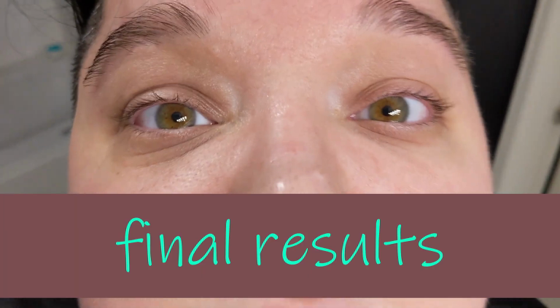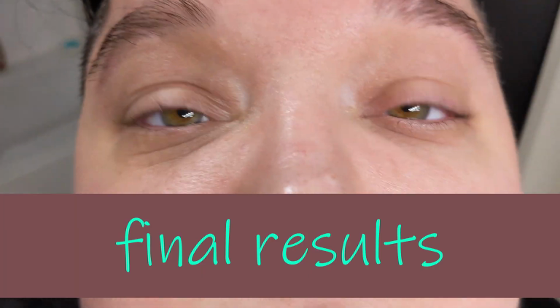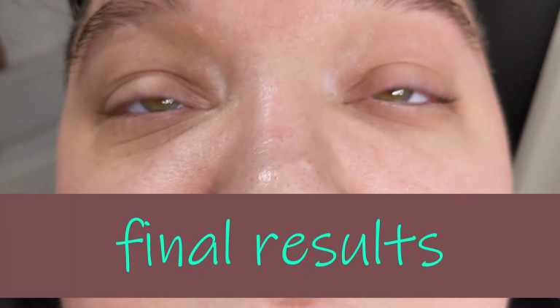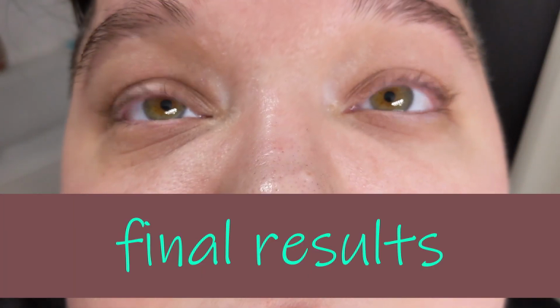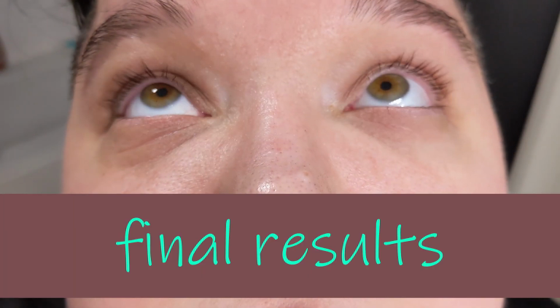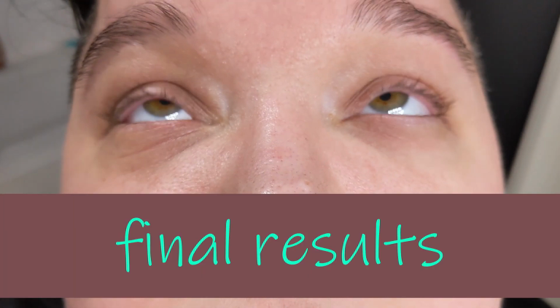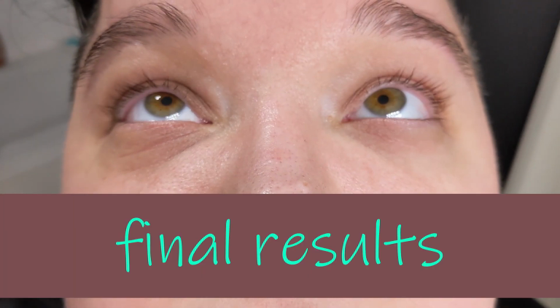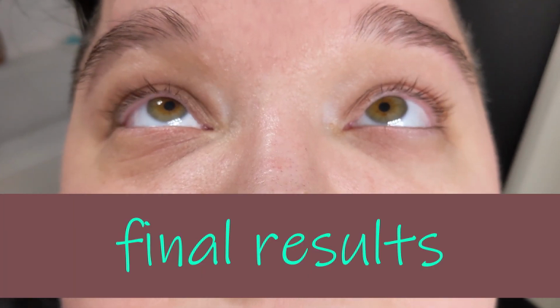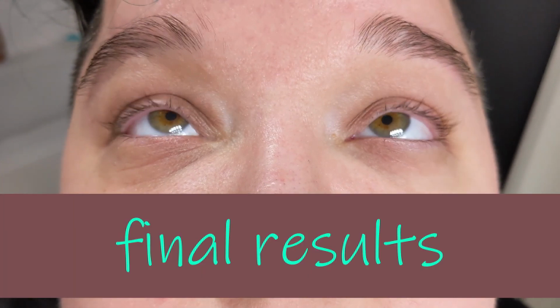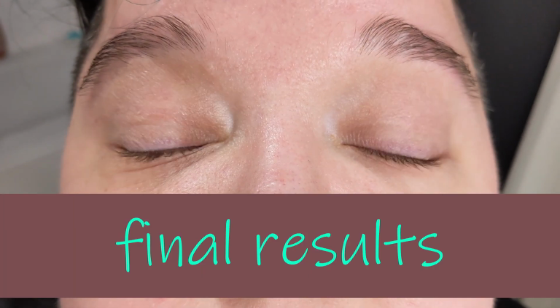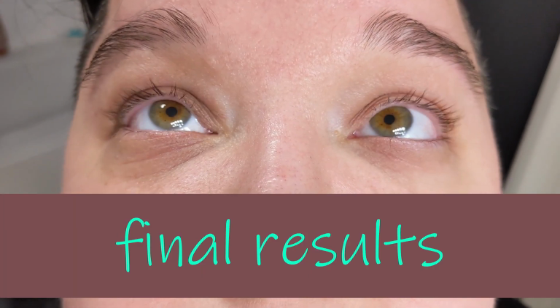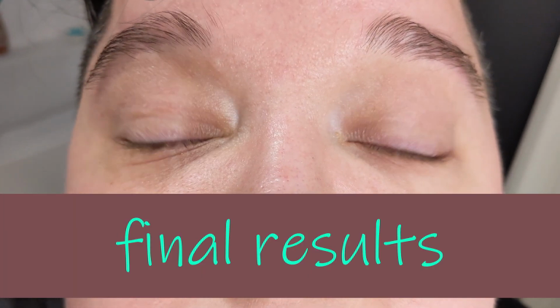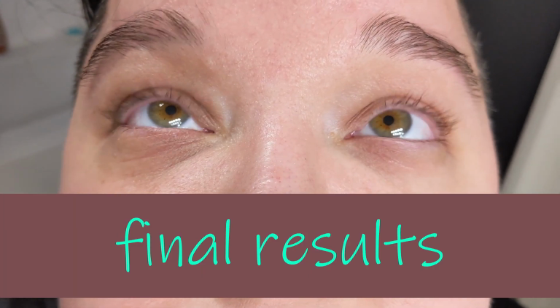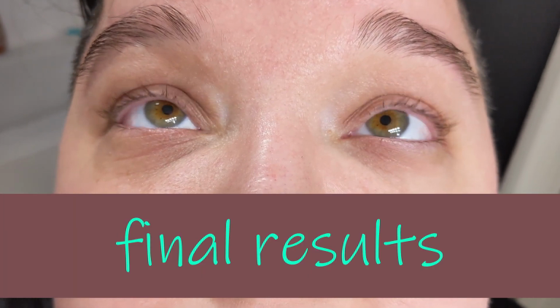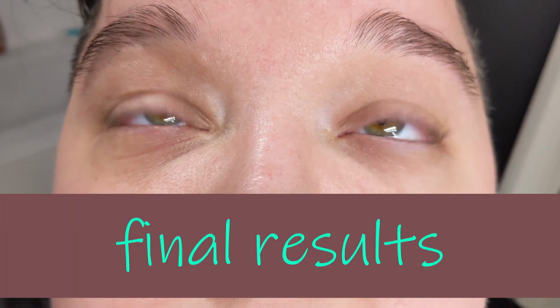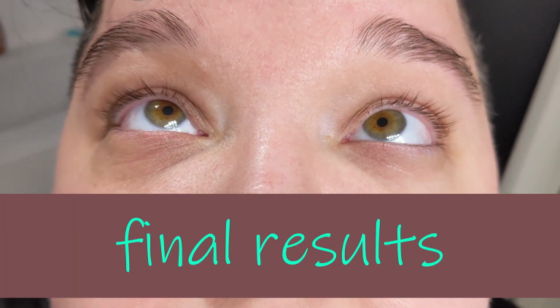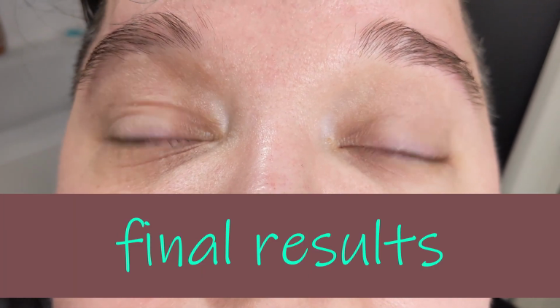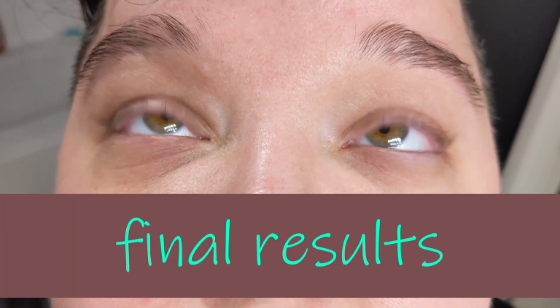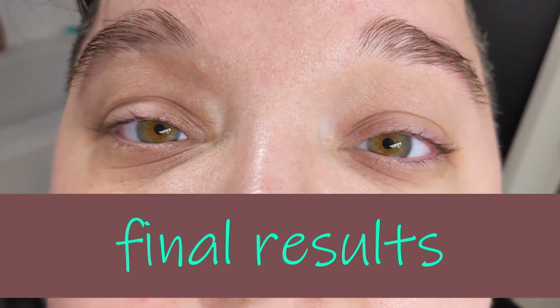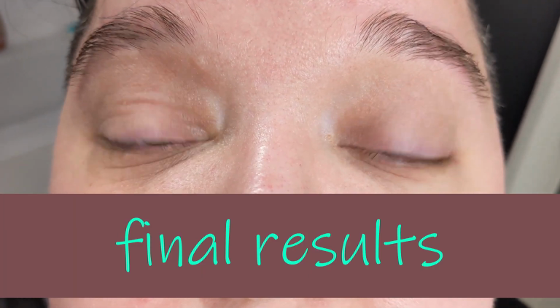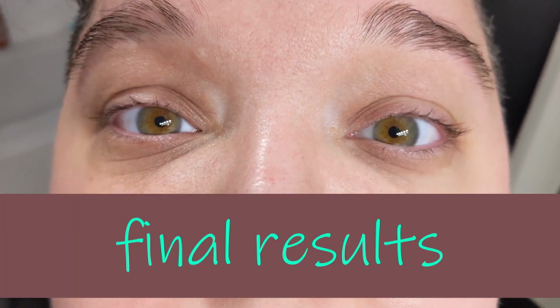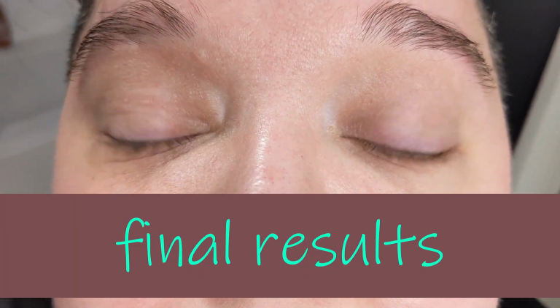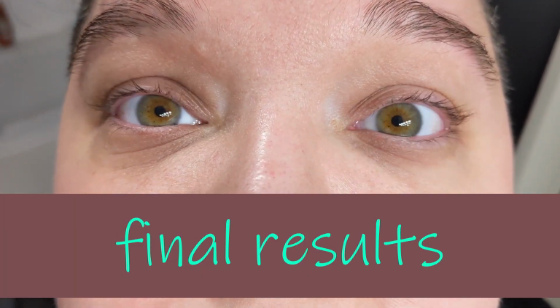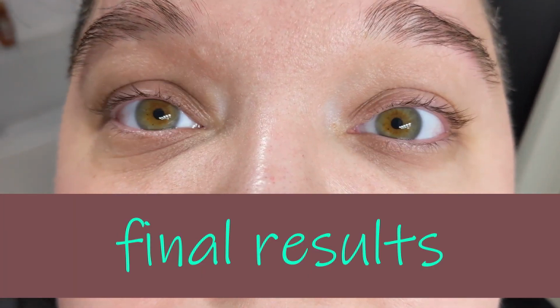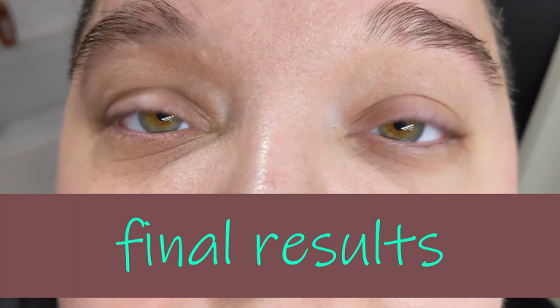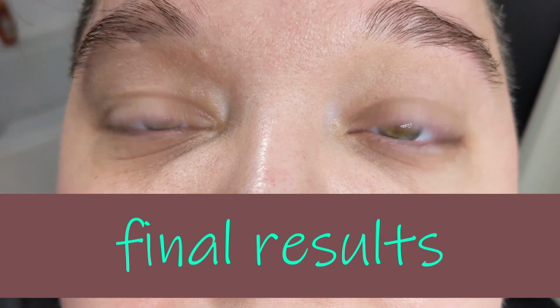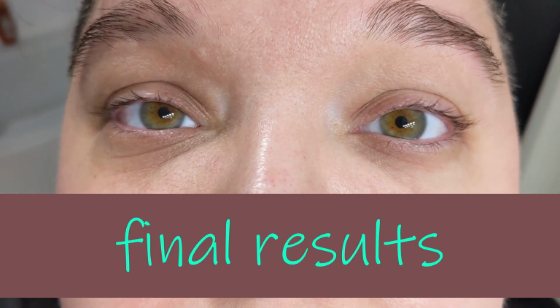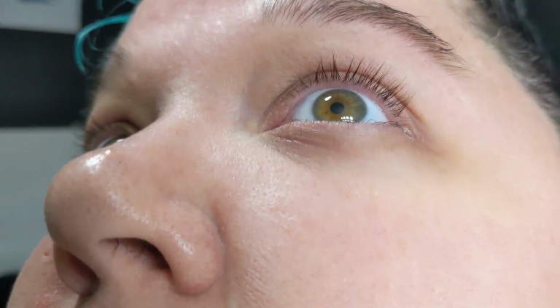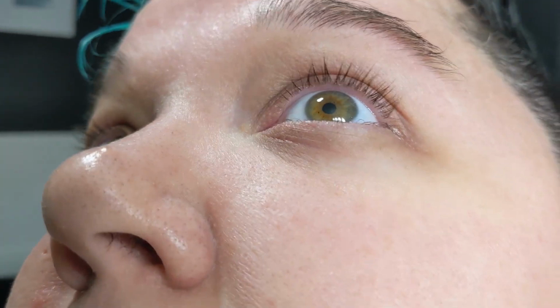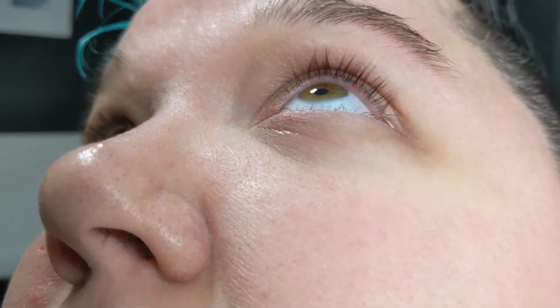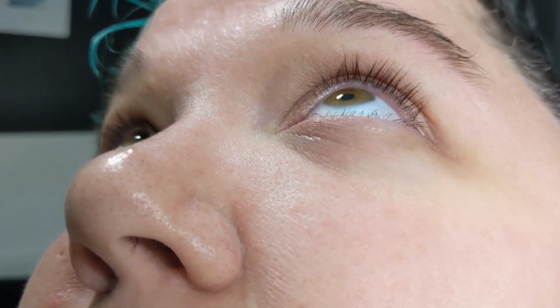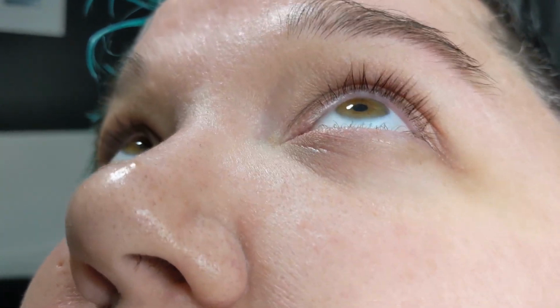Here's a video showing the difference in the same lighting as when I started. You can tell how much fuller the lash line looks.